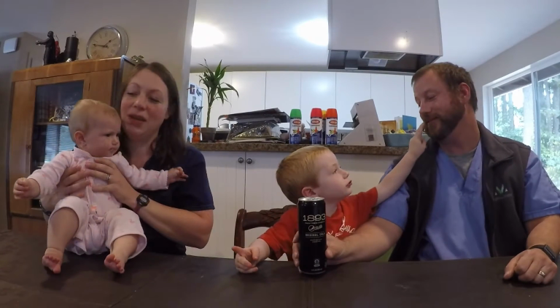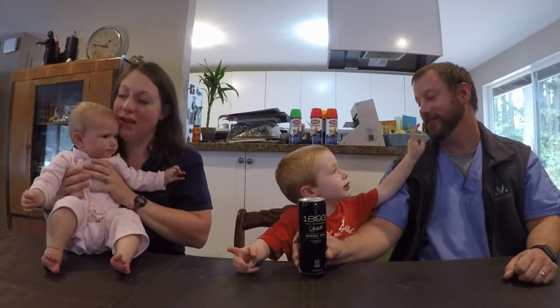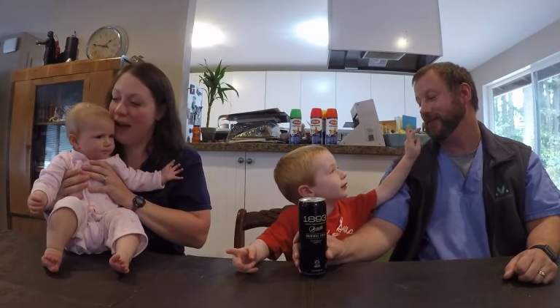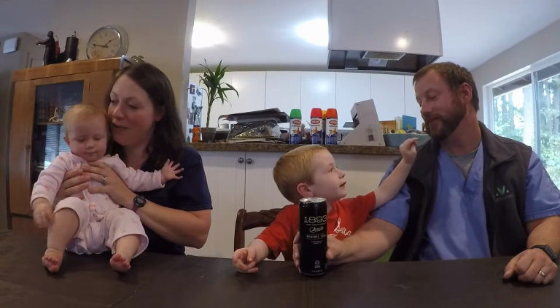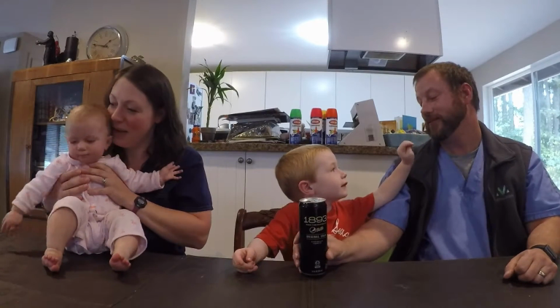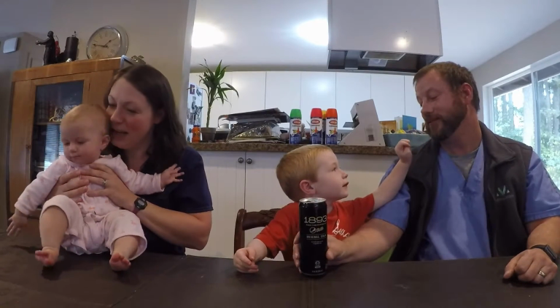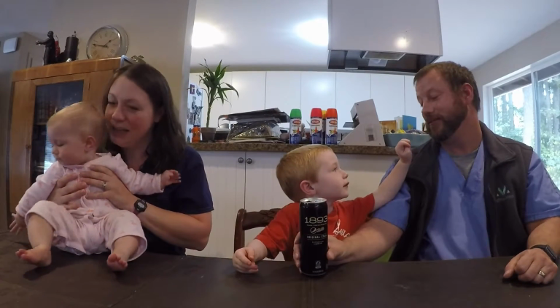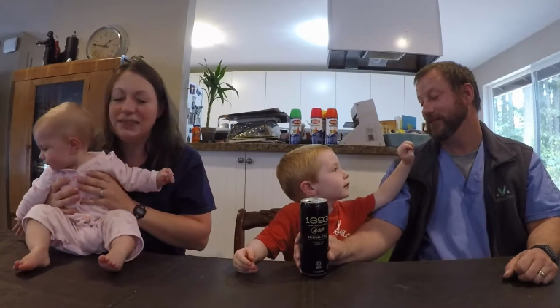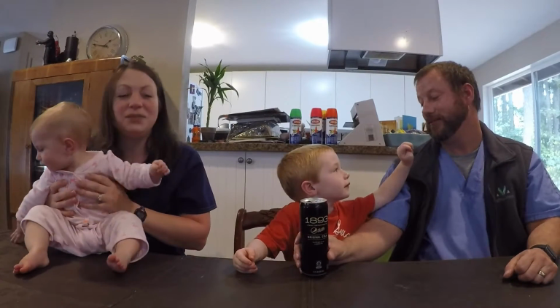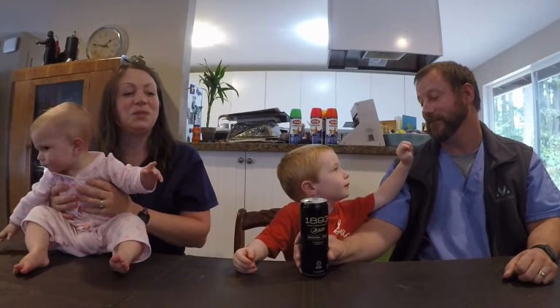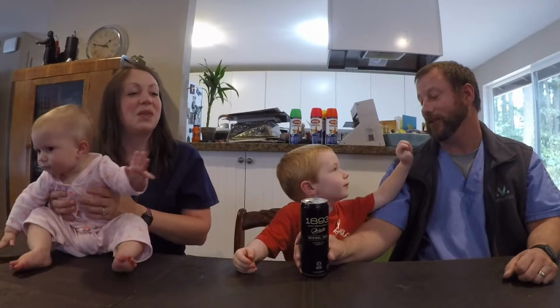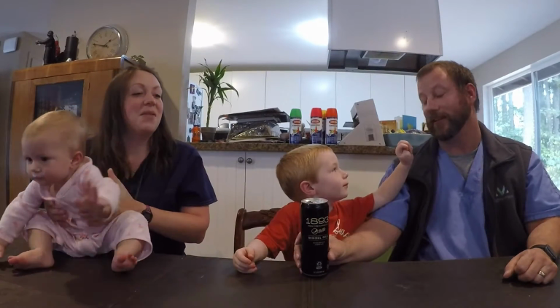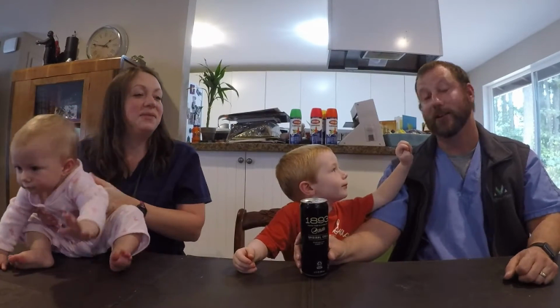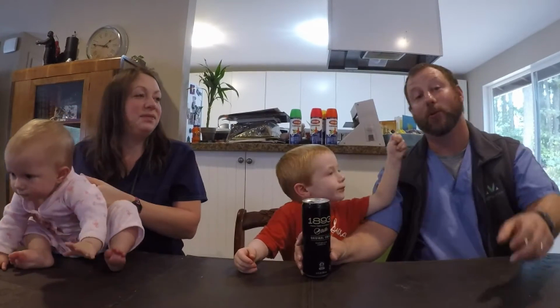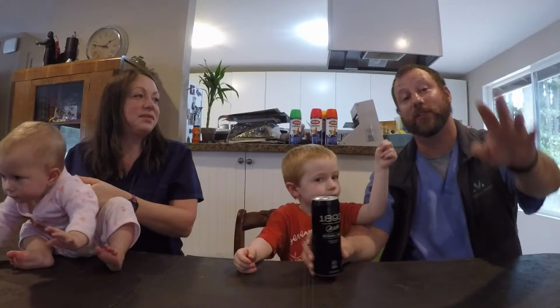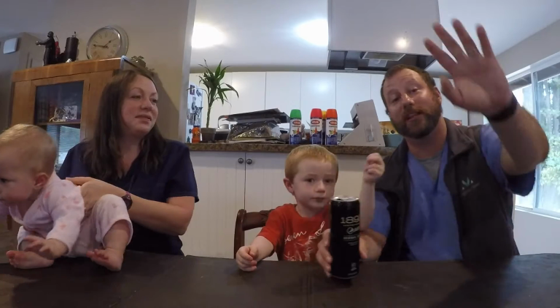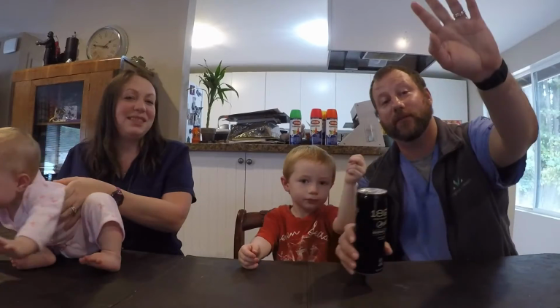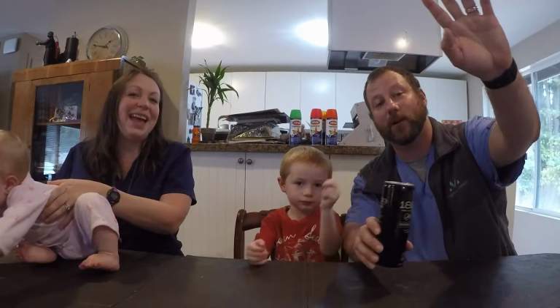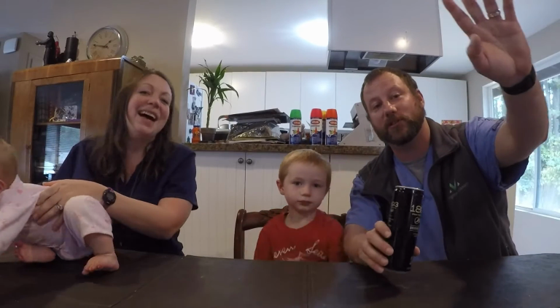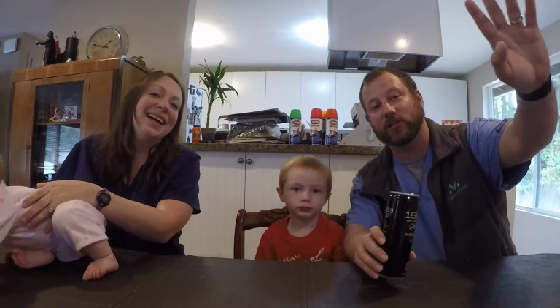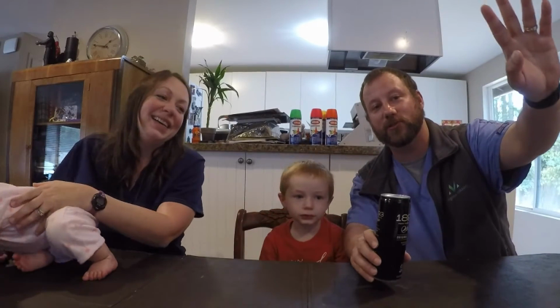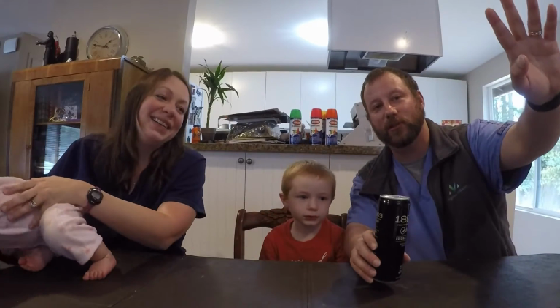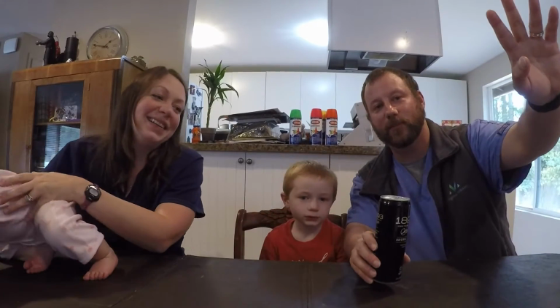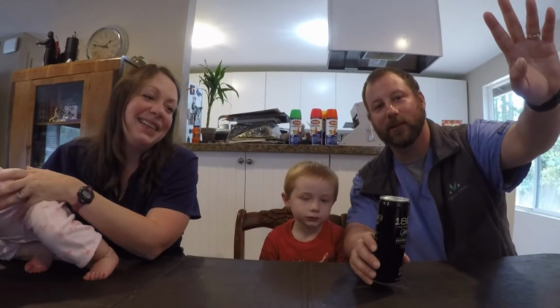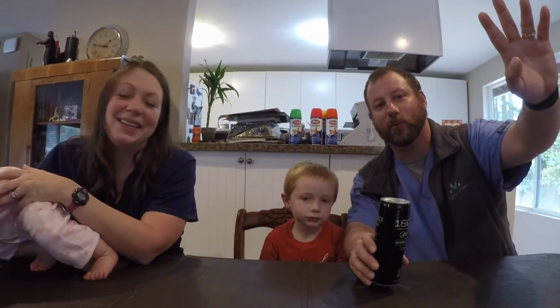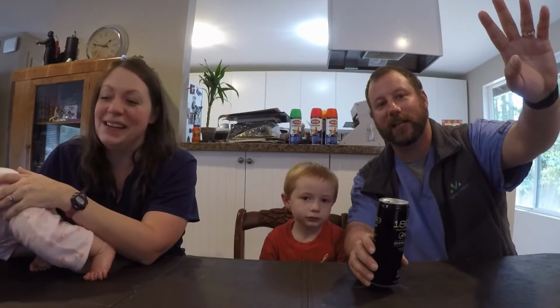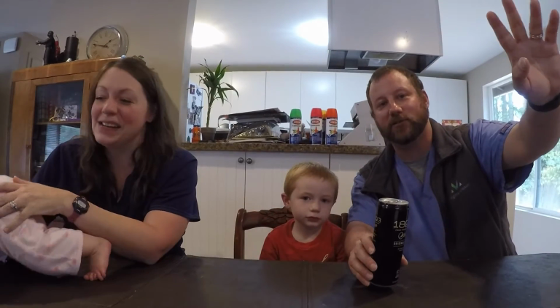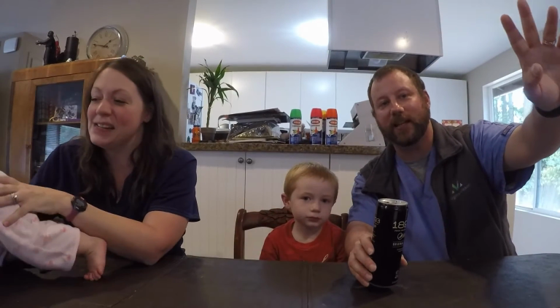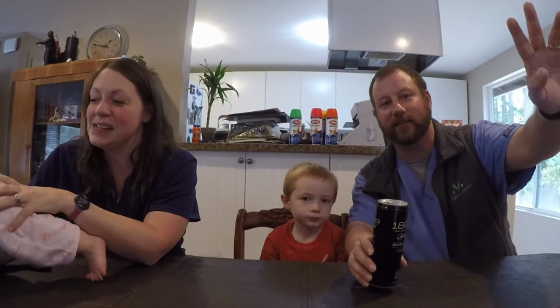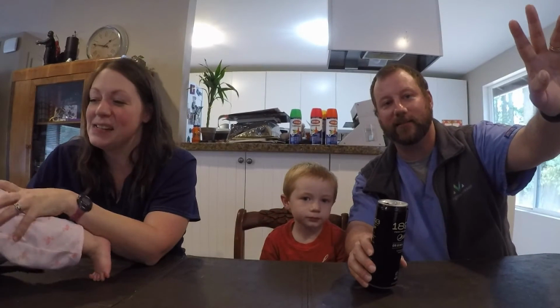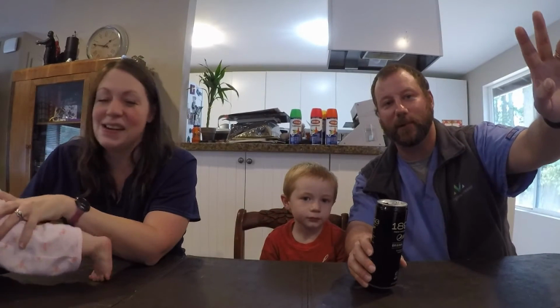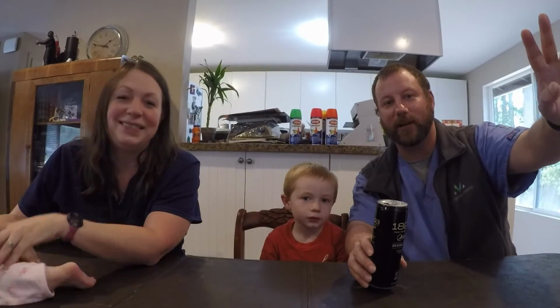You cannot have any. Okay, well thank you for watching YouTube. We'll catch you later. Bye bye.